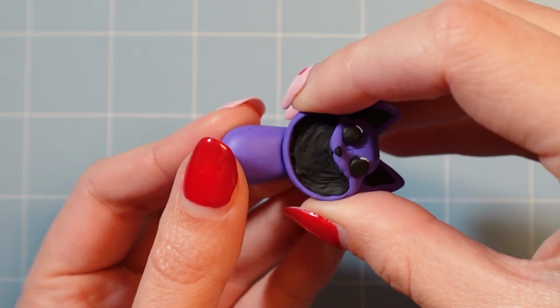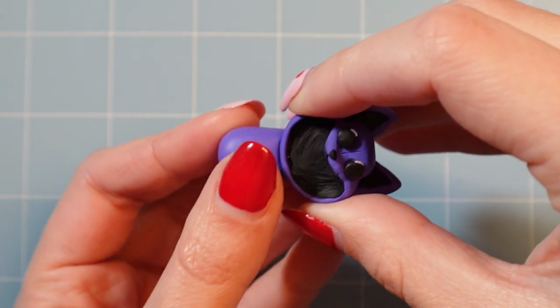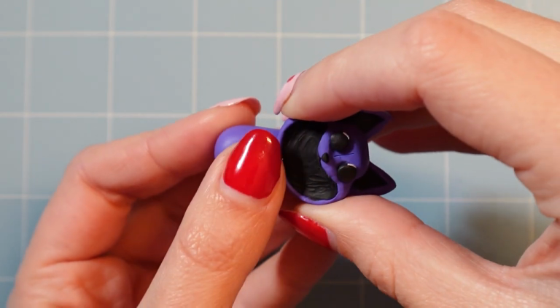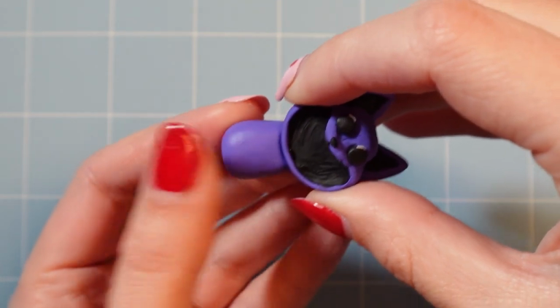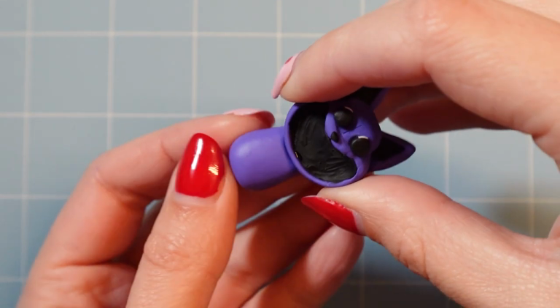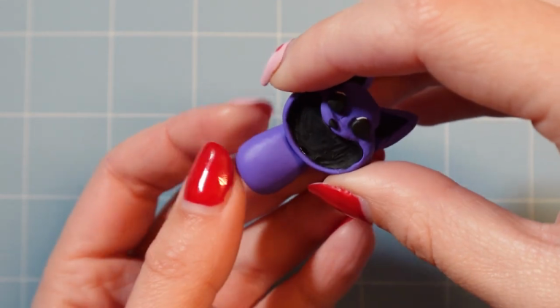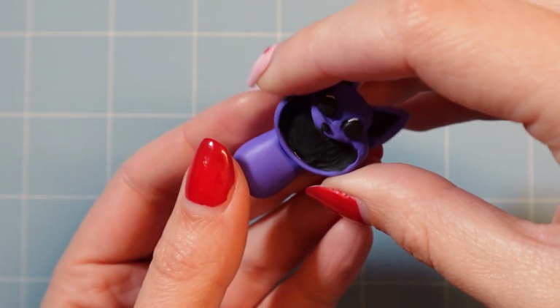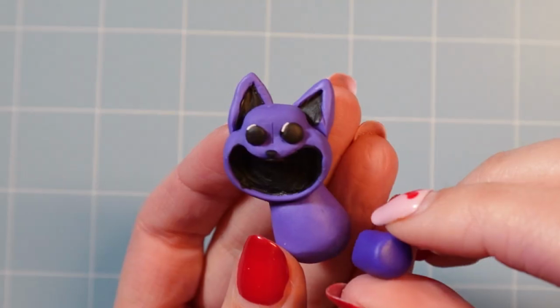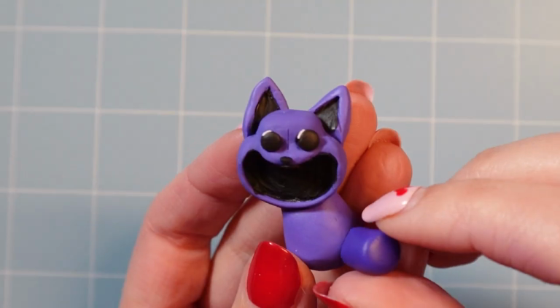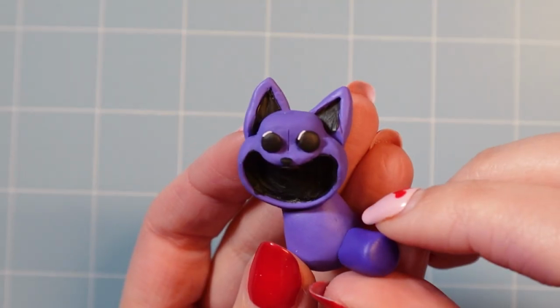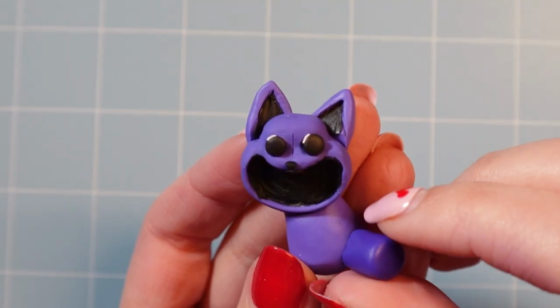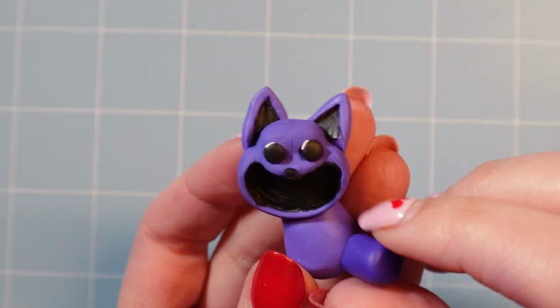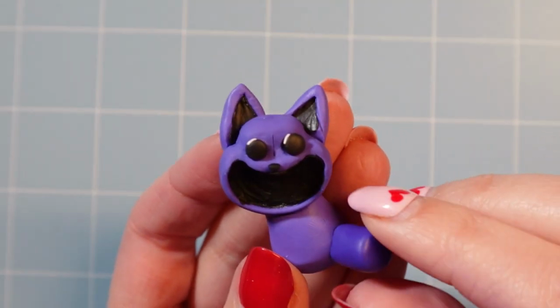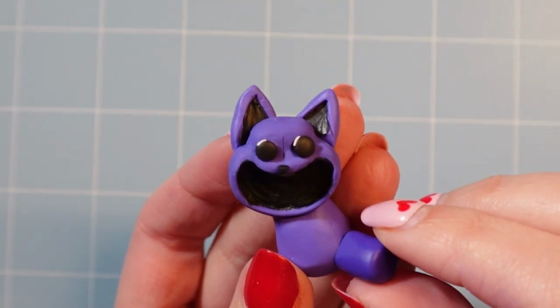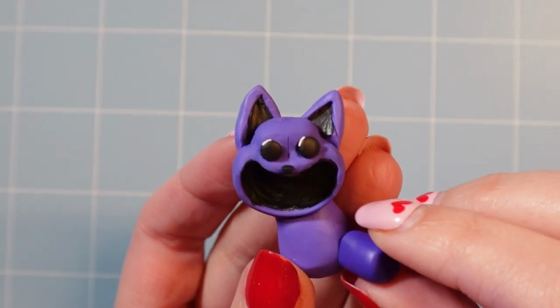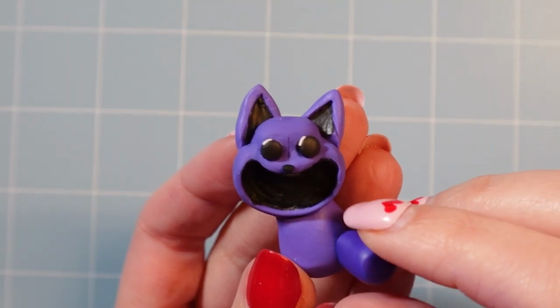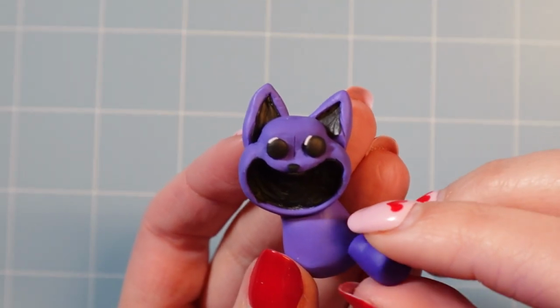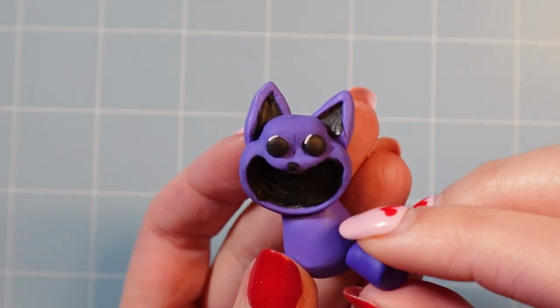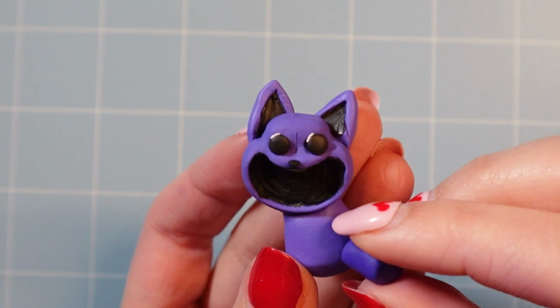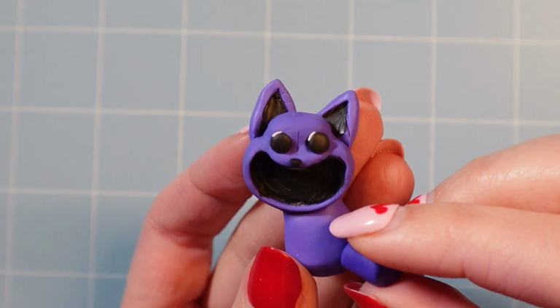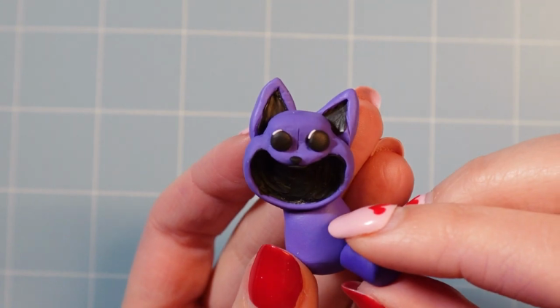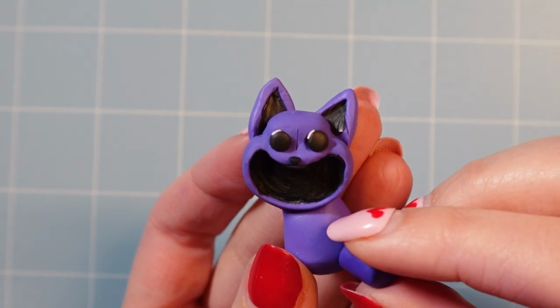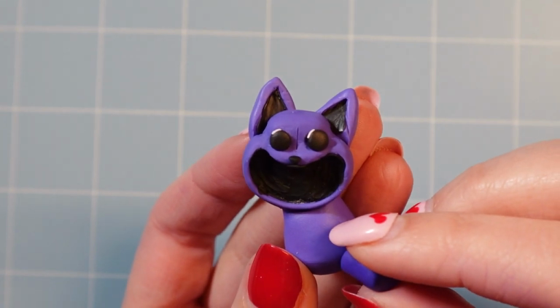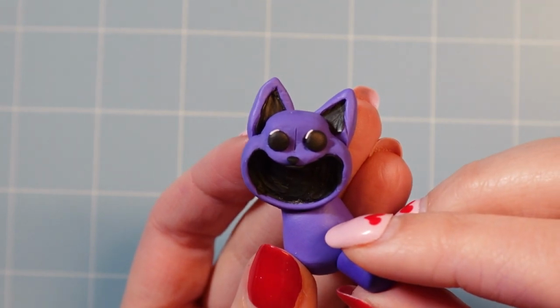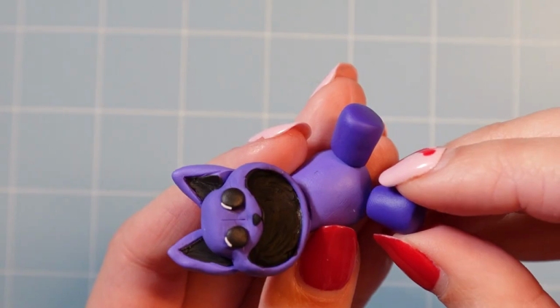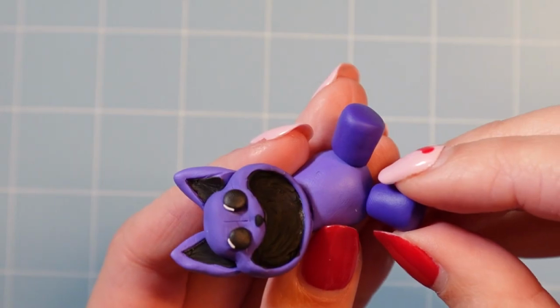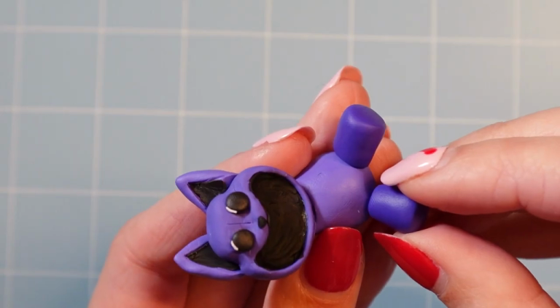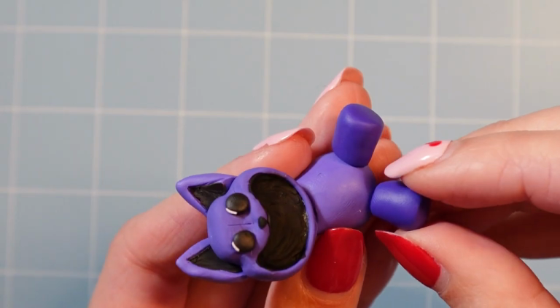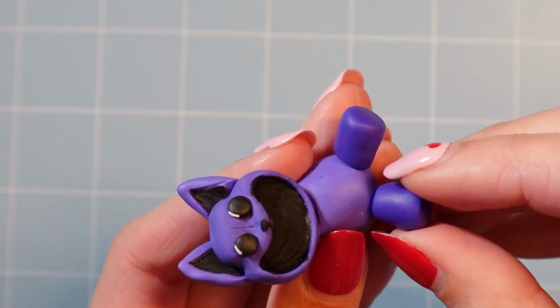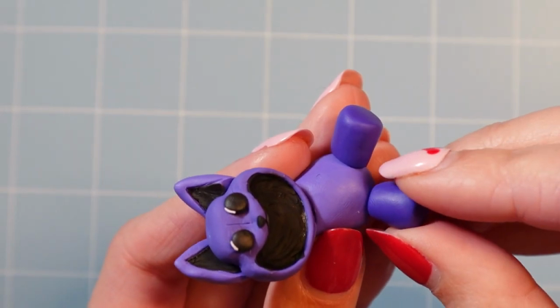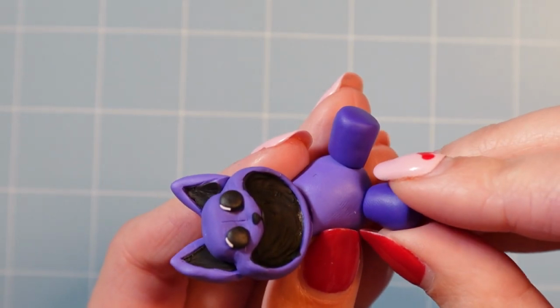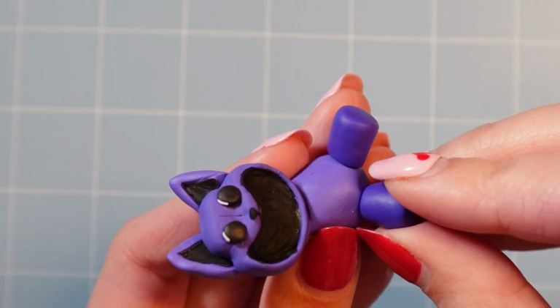Then I added his body, which is round and plushy shaped, along with his dark purple legs and arms.